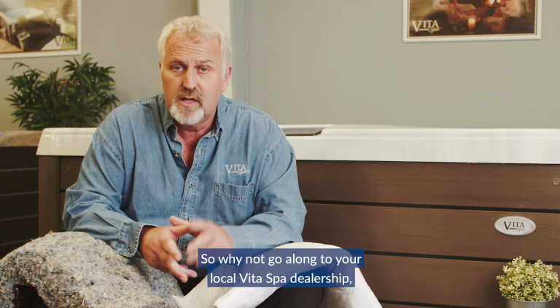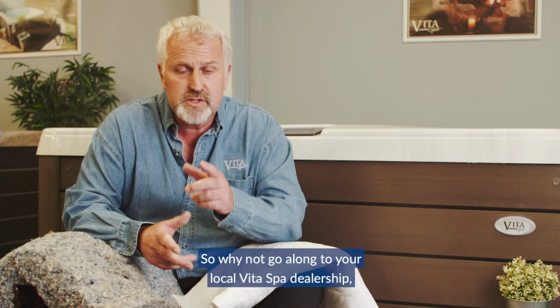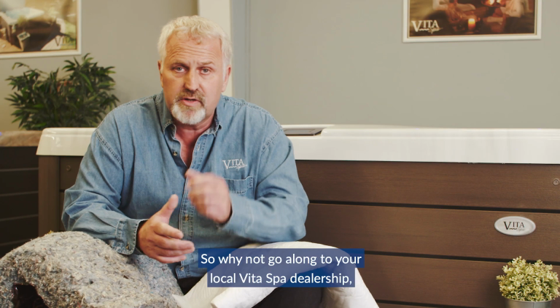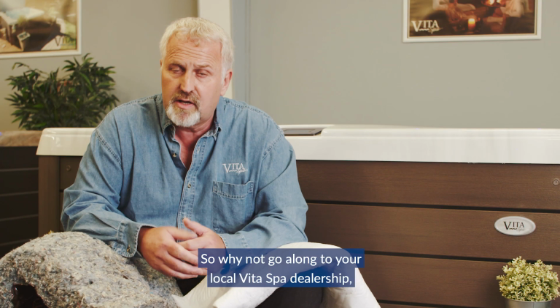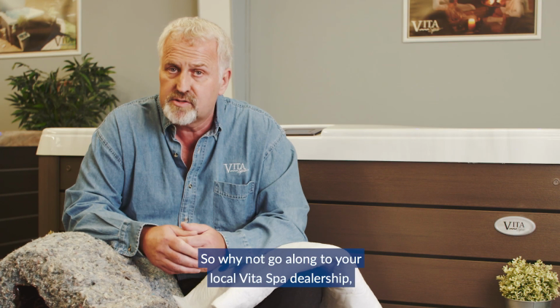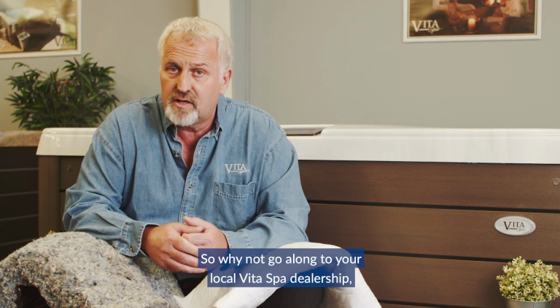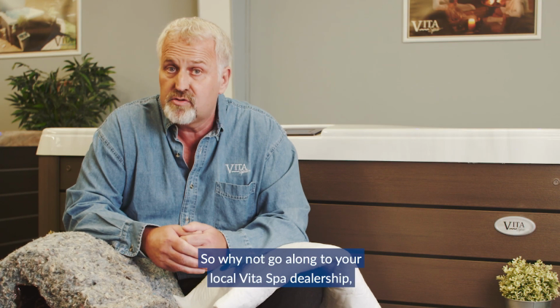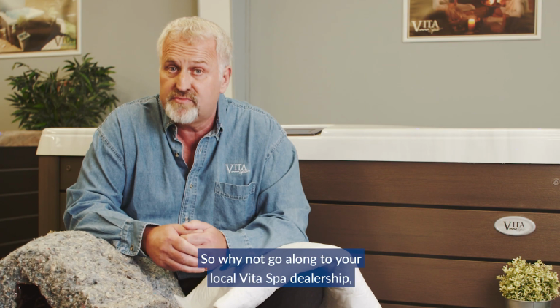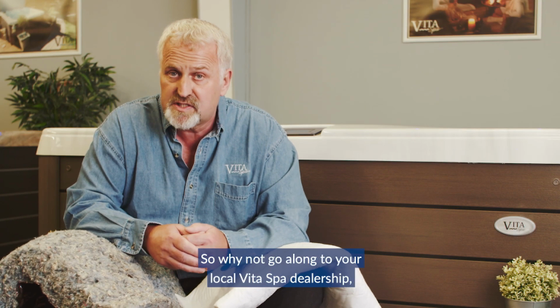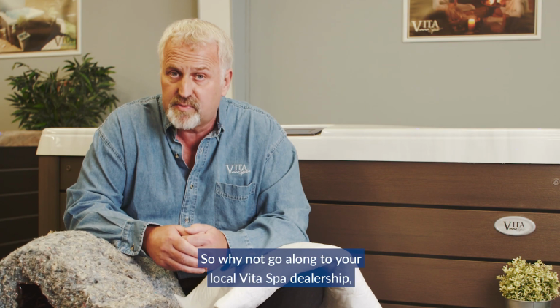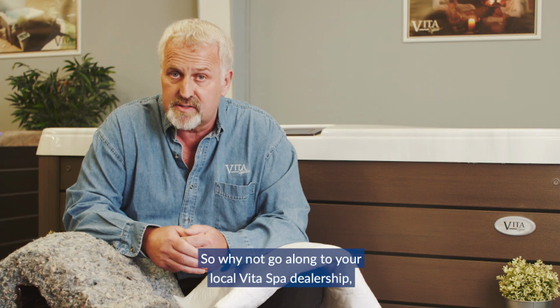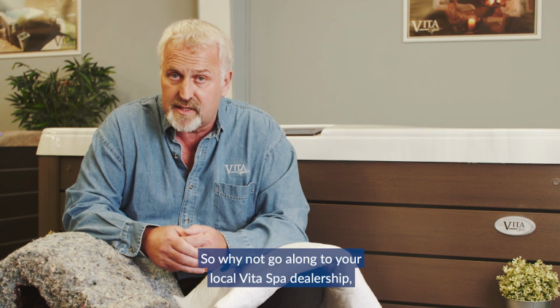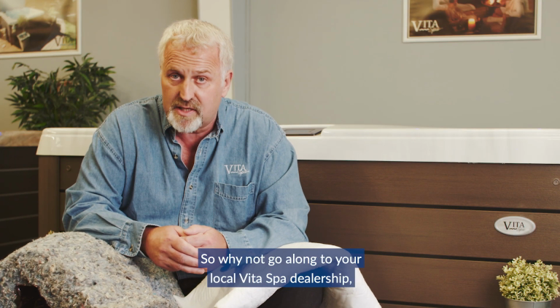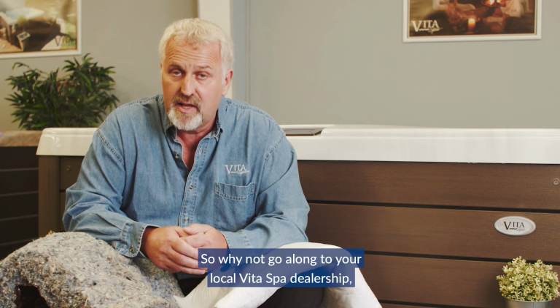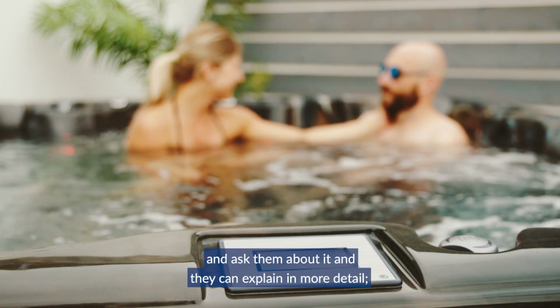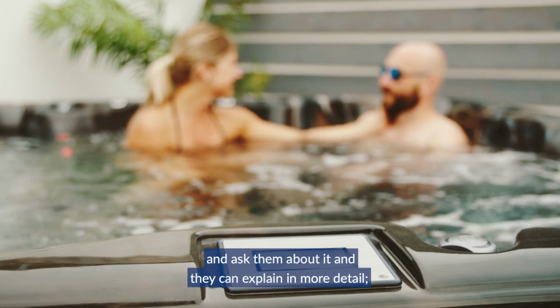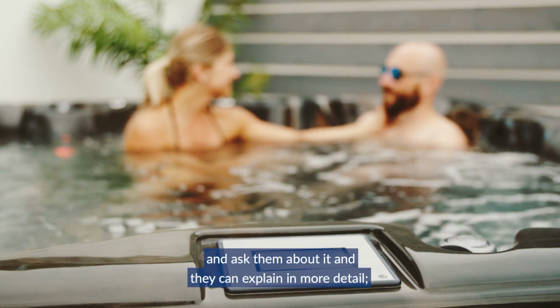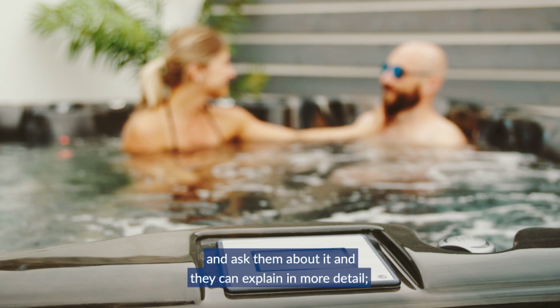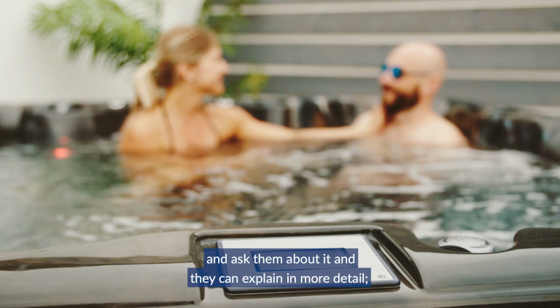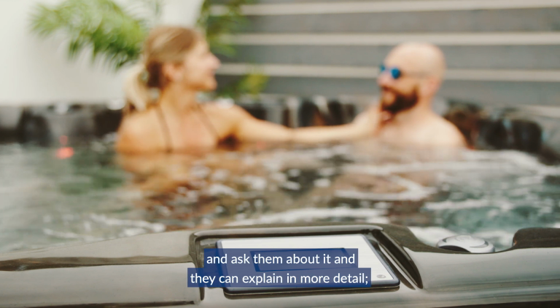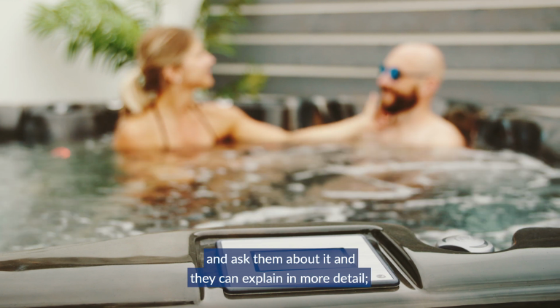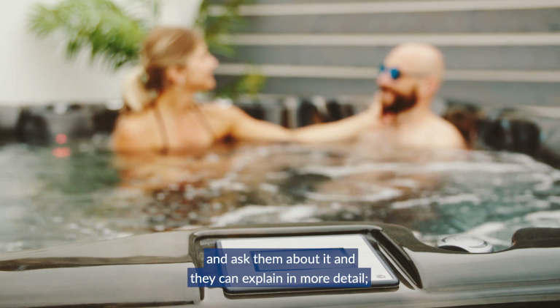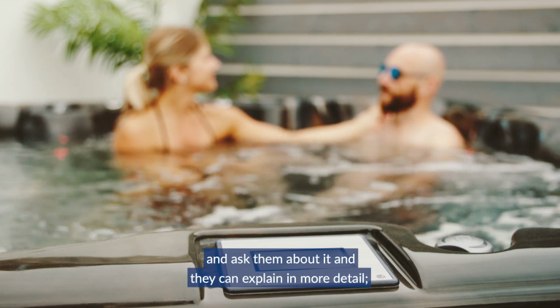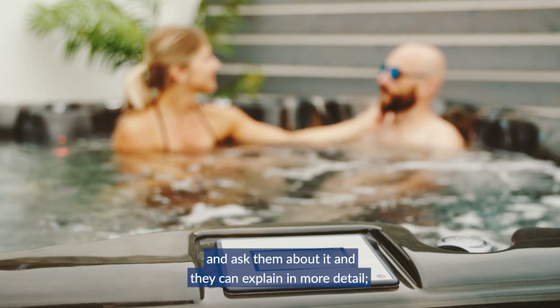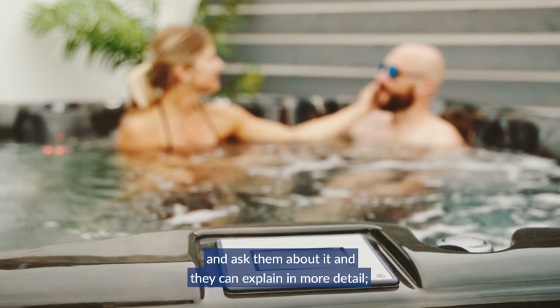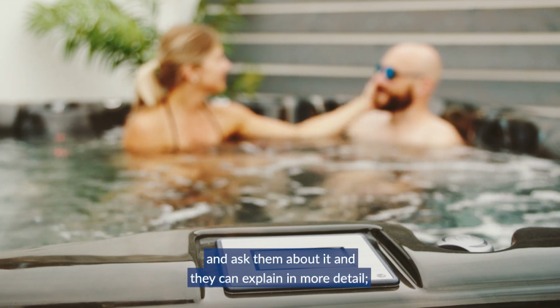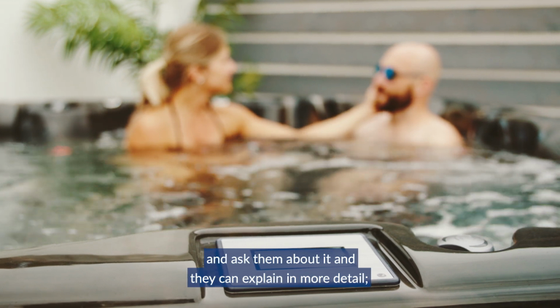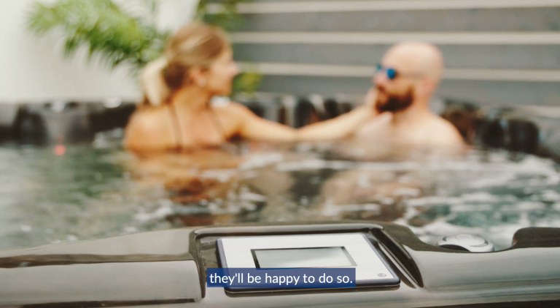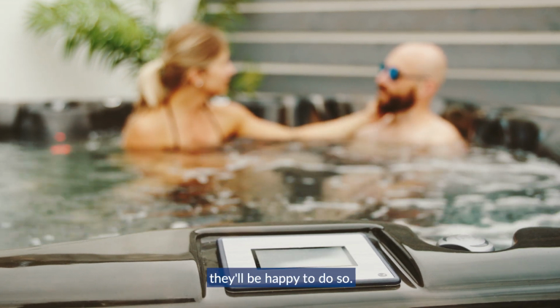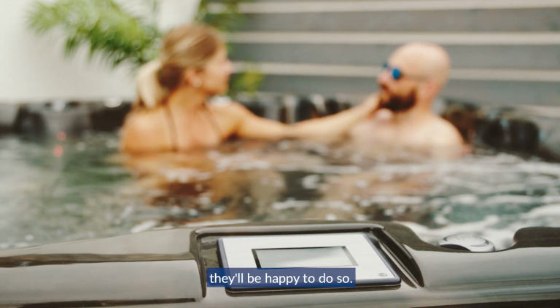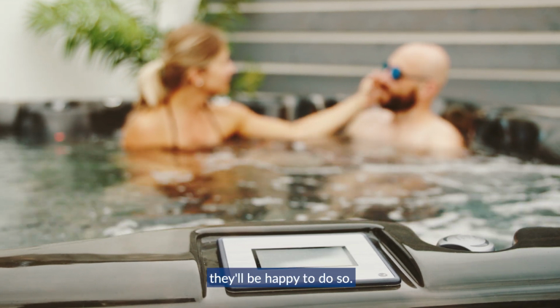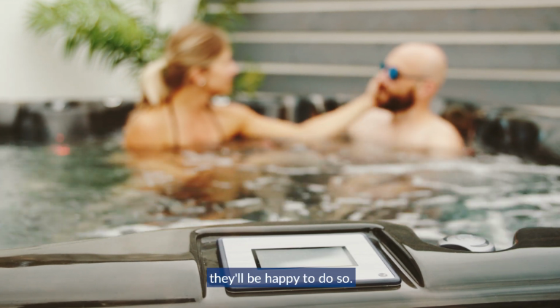So why not go along to your local Vita spa dealership and ask them about it? They can explain in more detail and they'll be happy to do so.